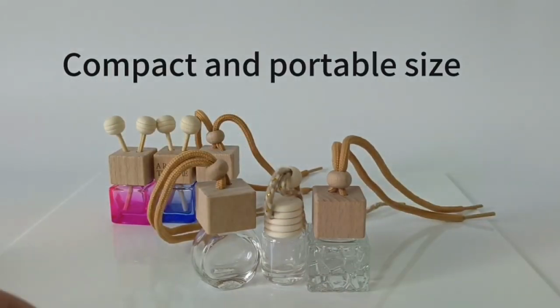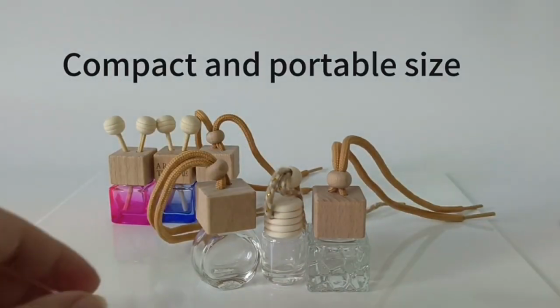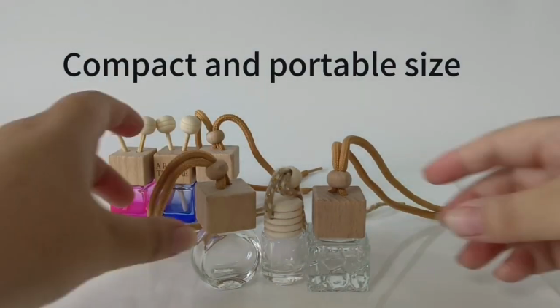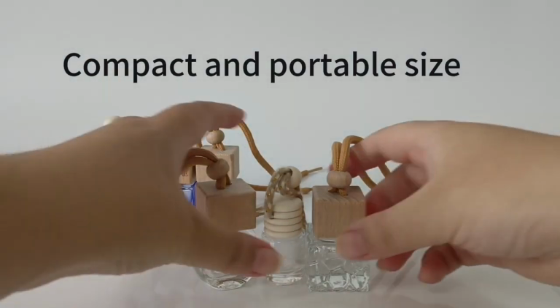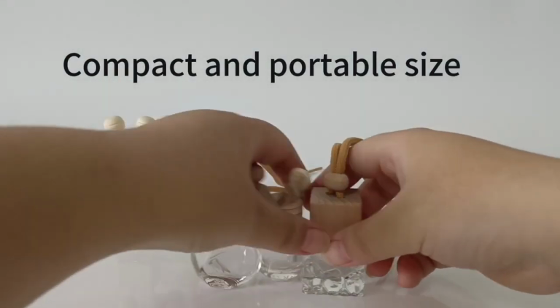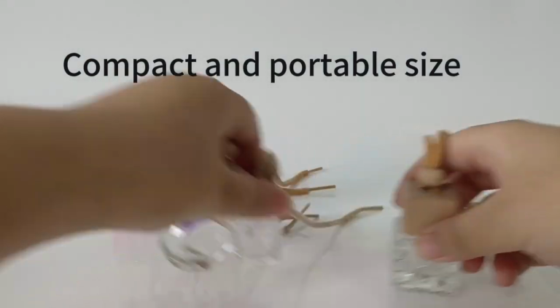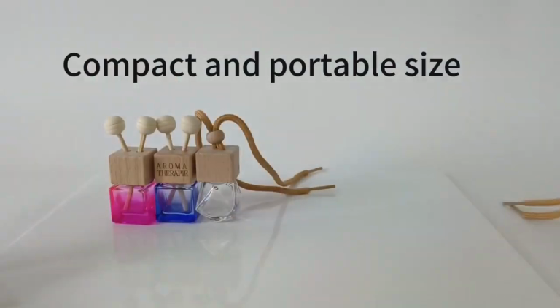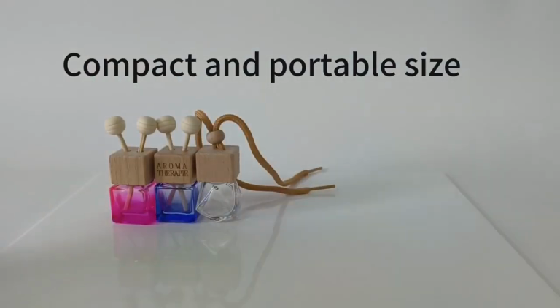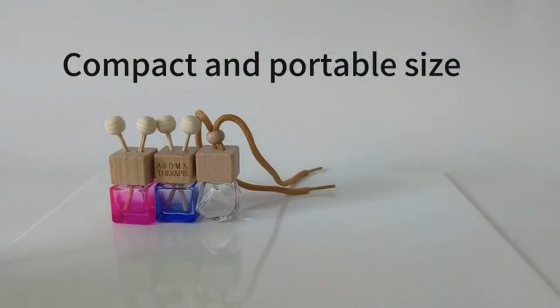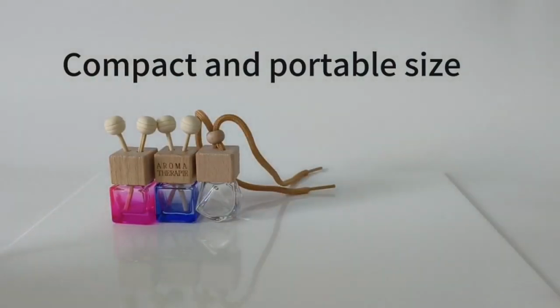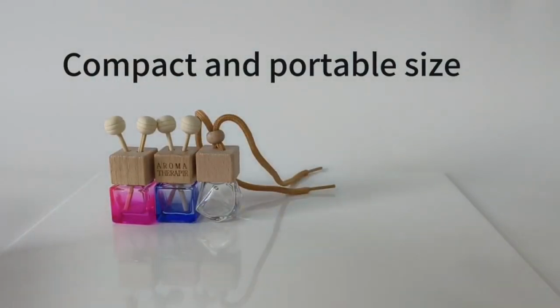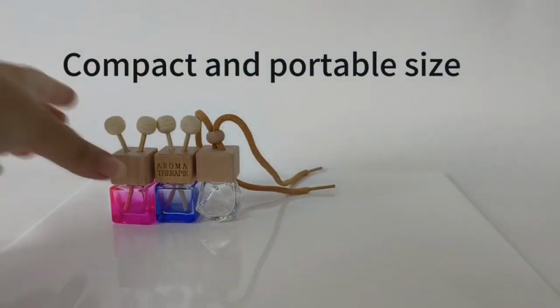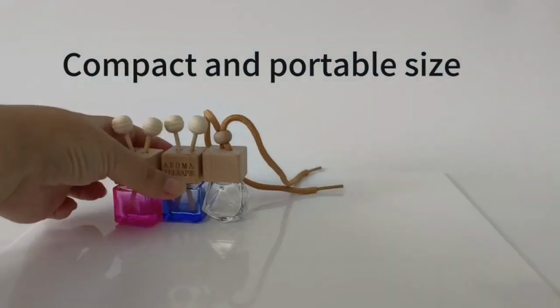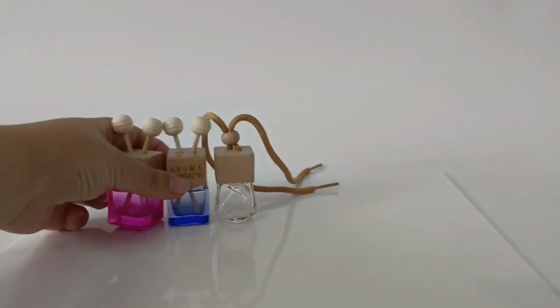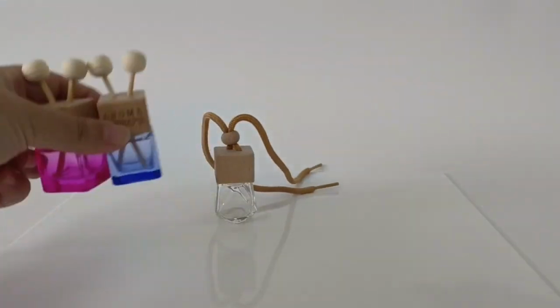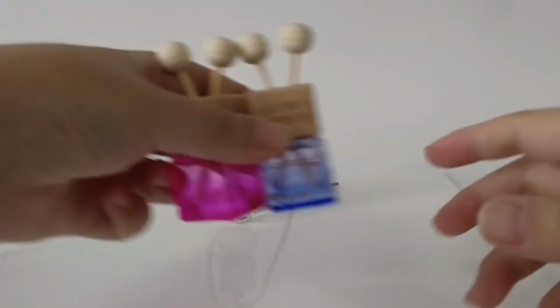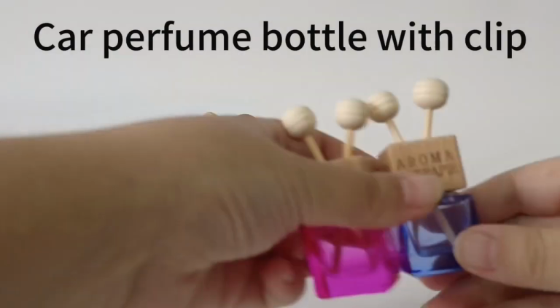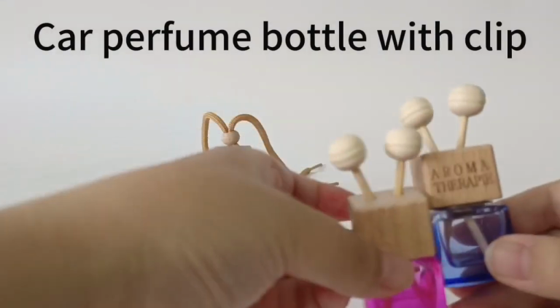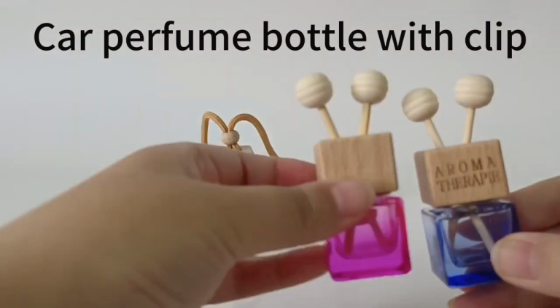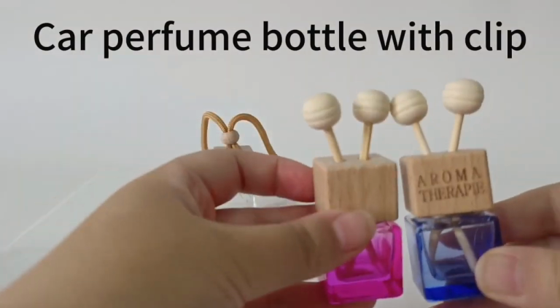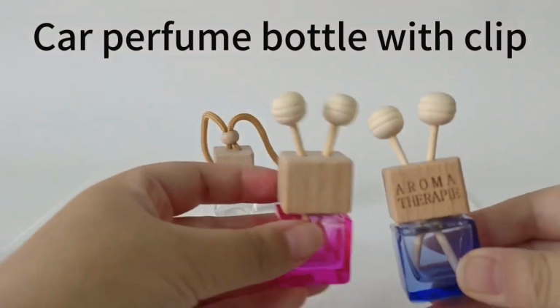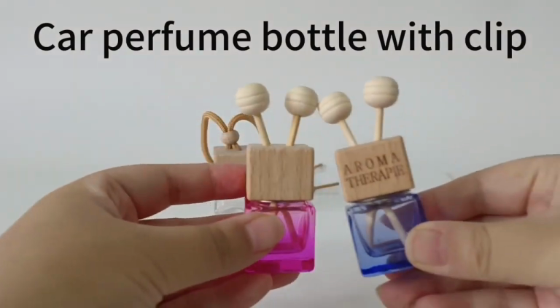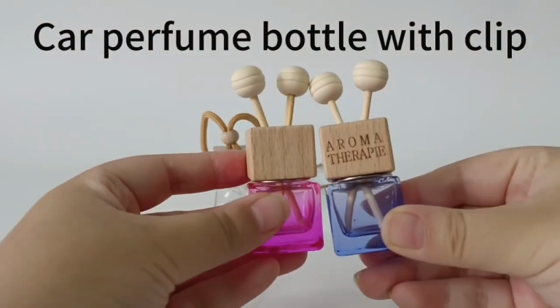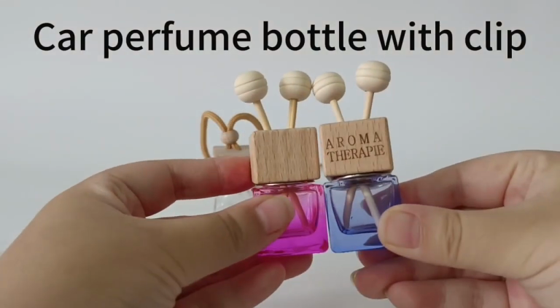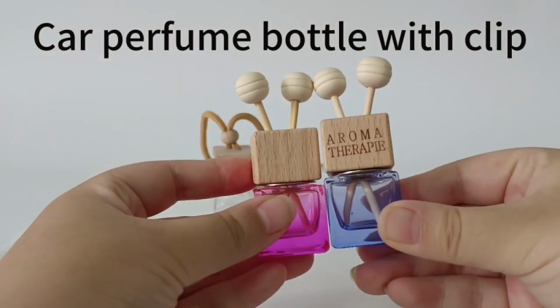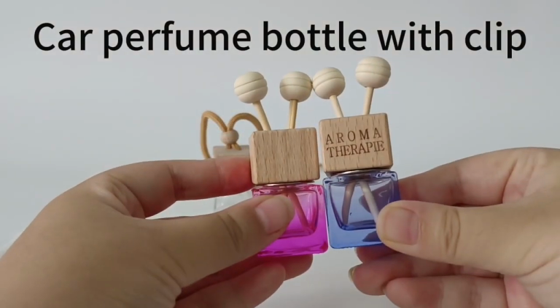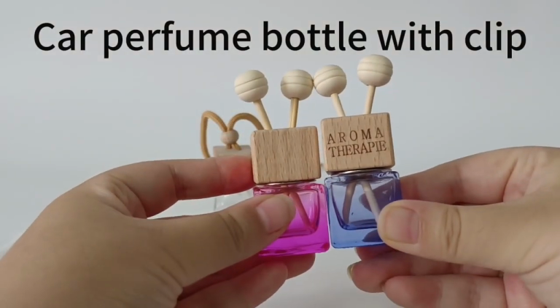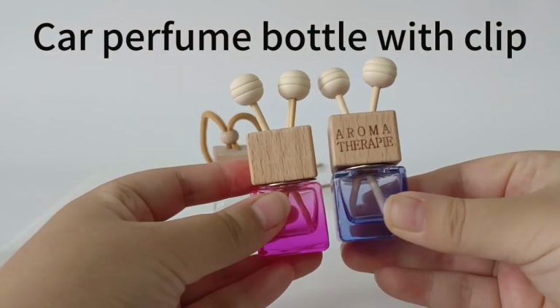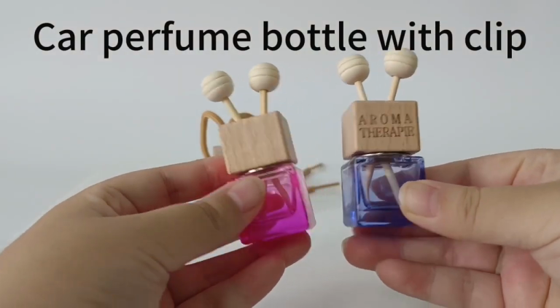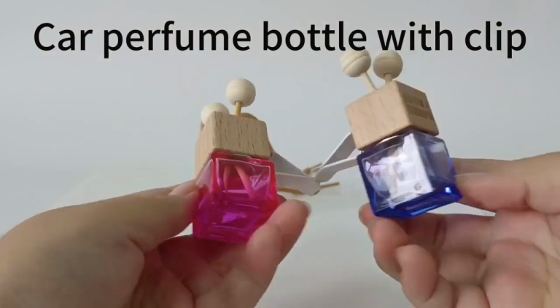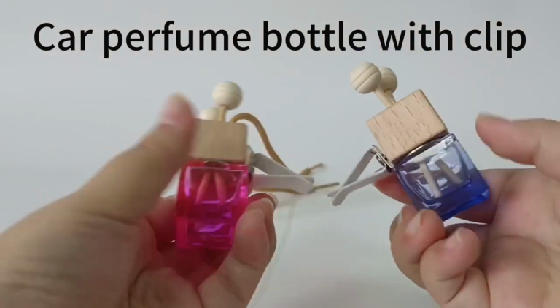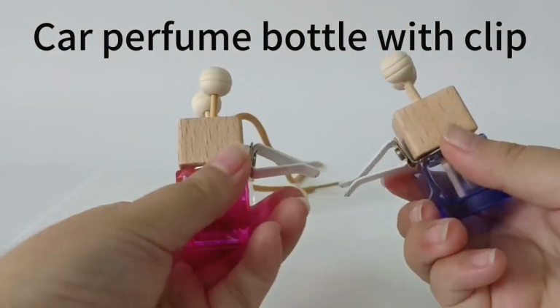Compact and portable size. Car perfume bottle with clip.